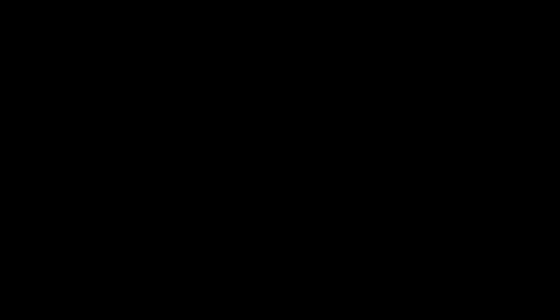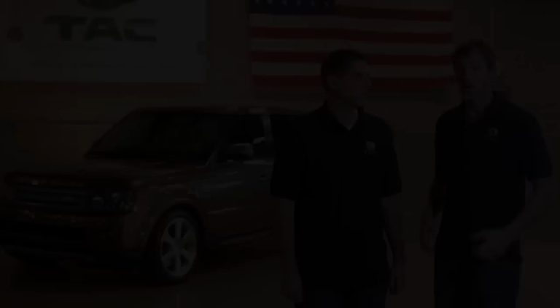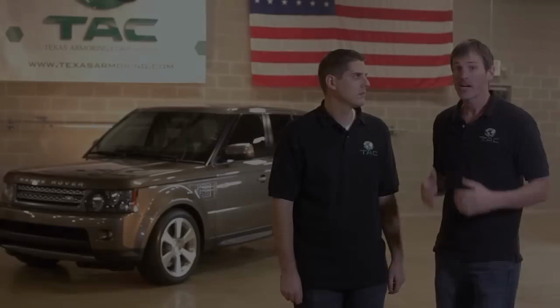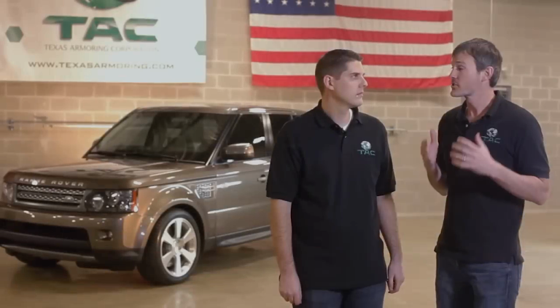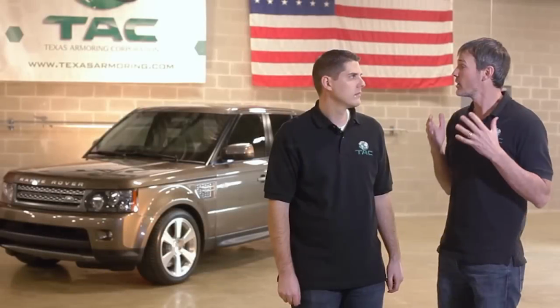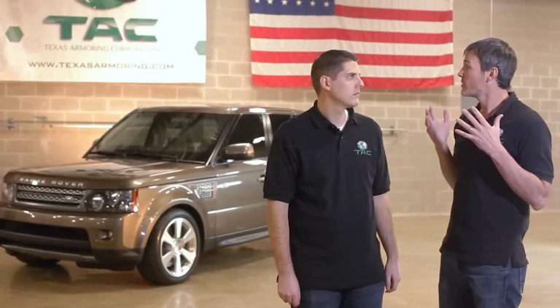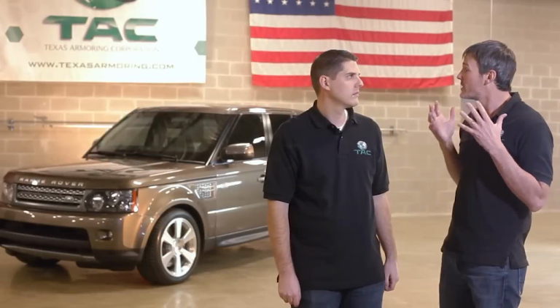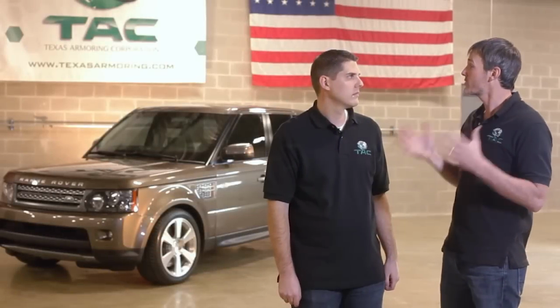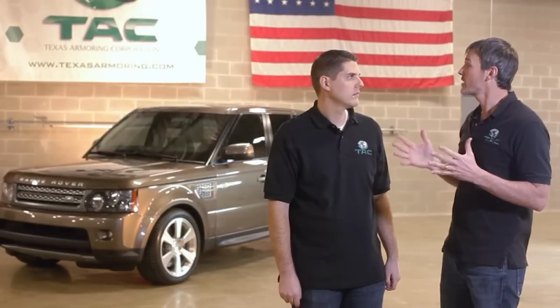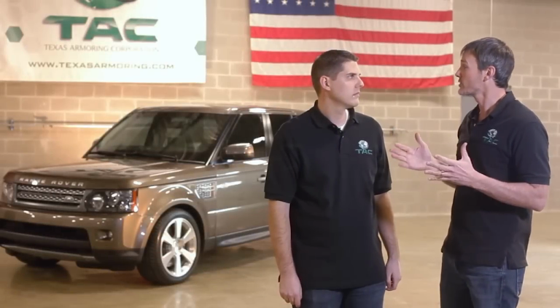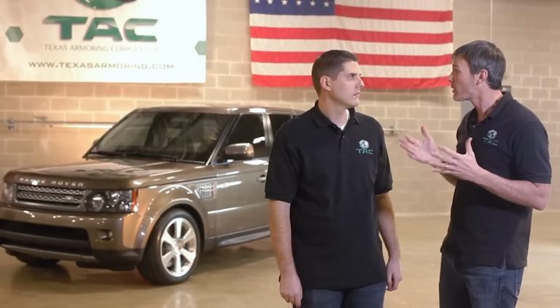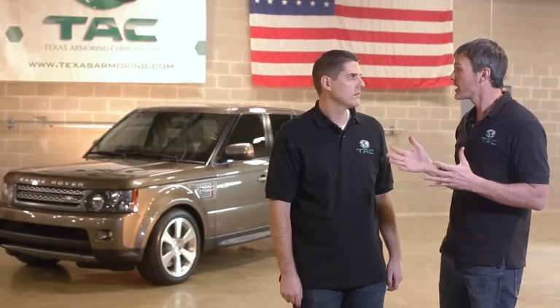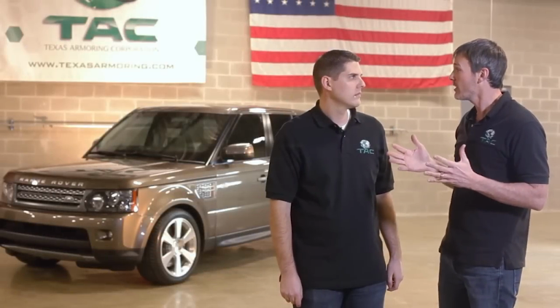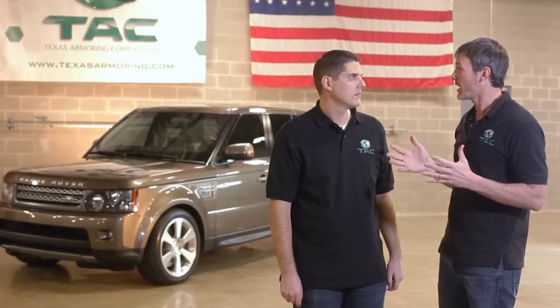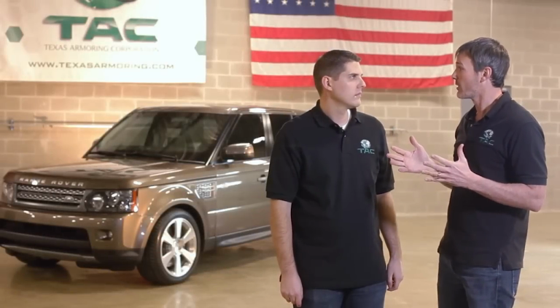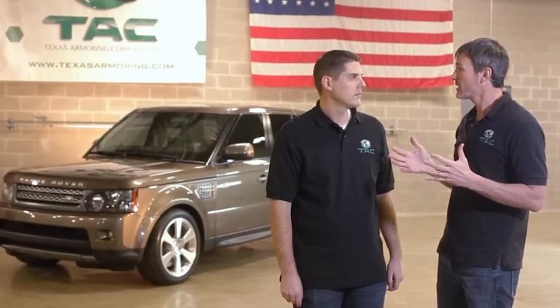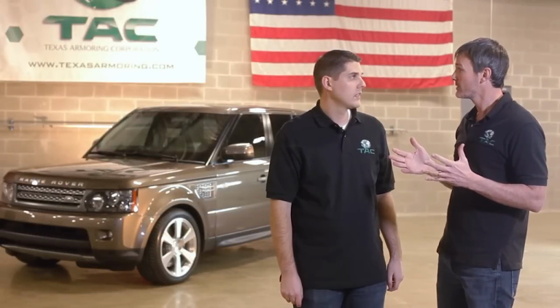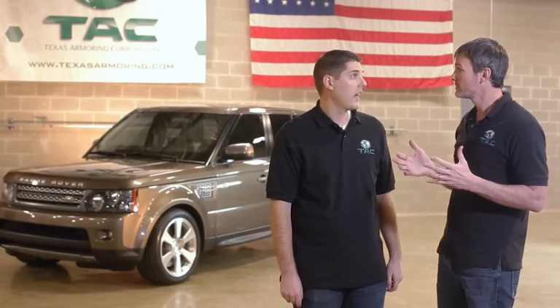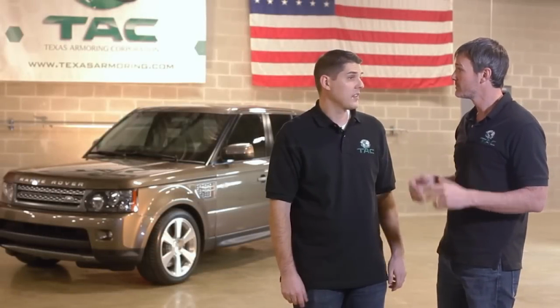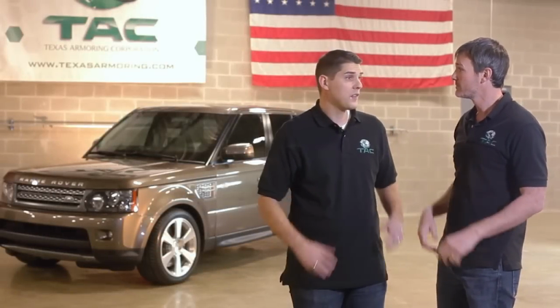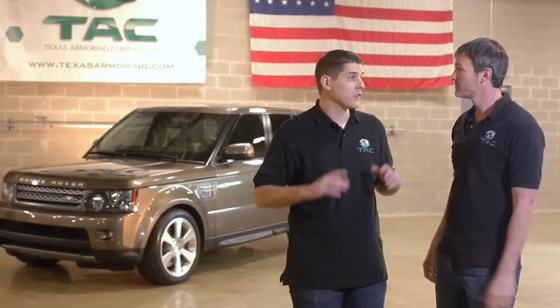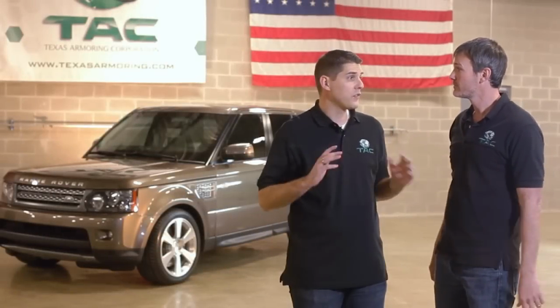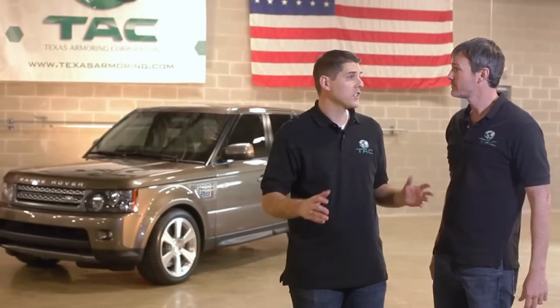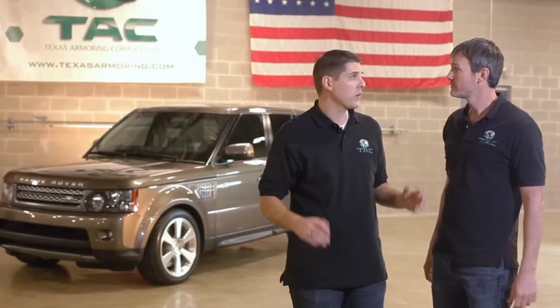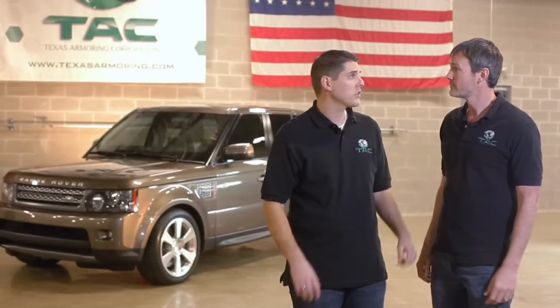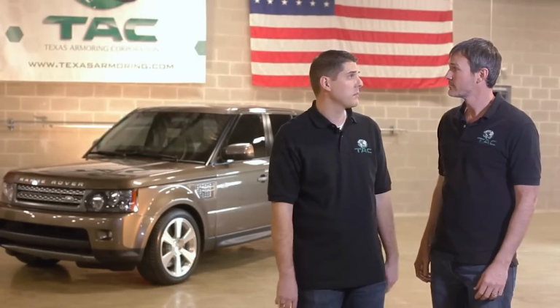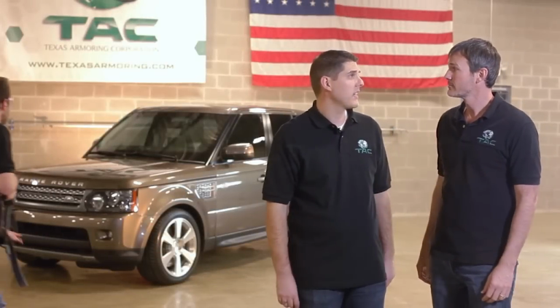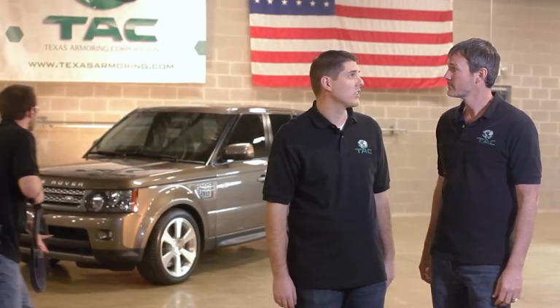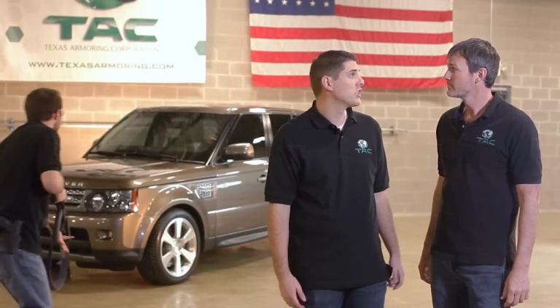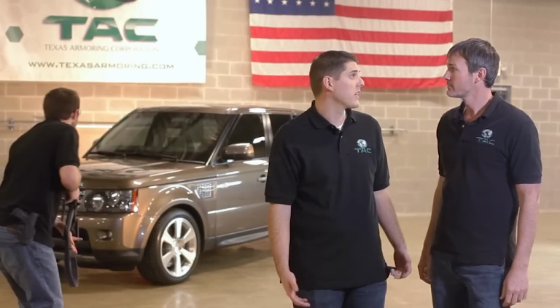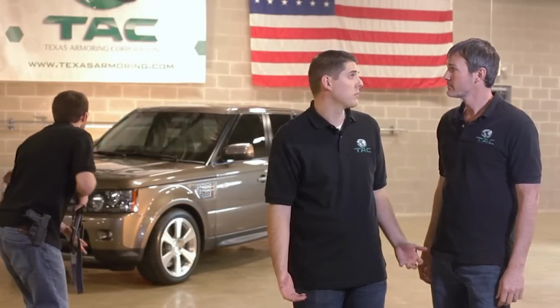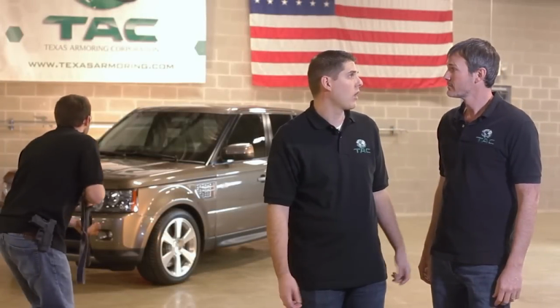So this vehicle's ready to go now, right? Yeah, this vehicle's finished. We're actually planning on shipping it tomorrow.